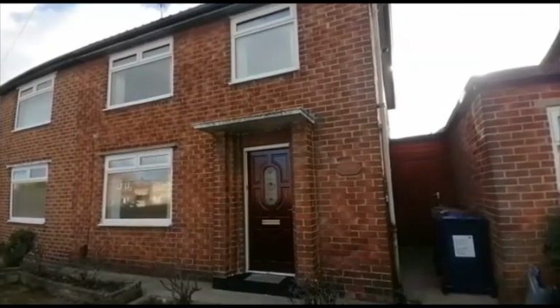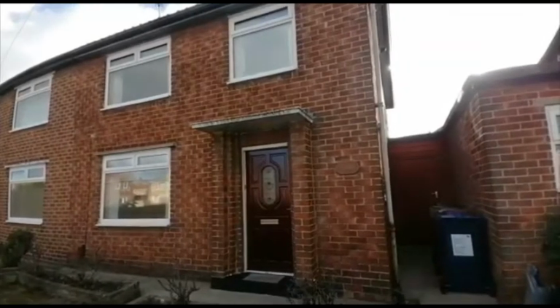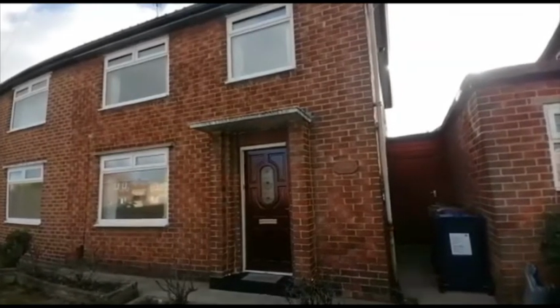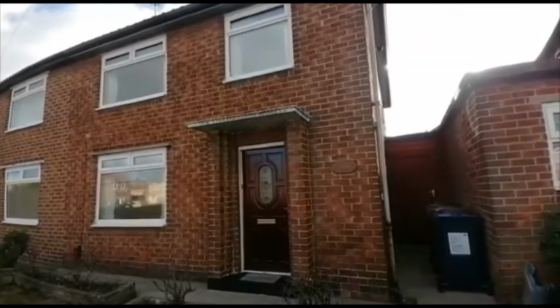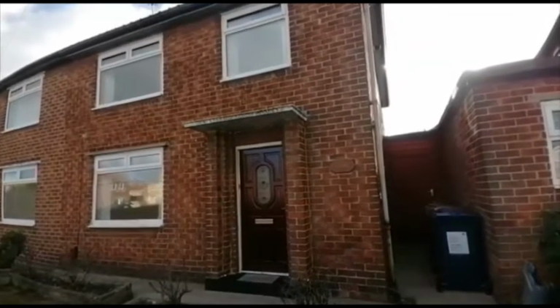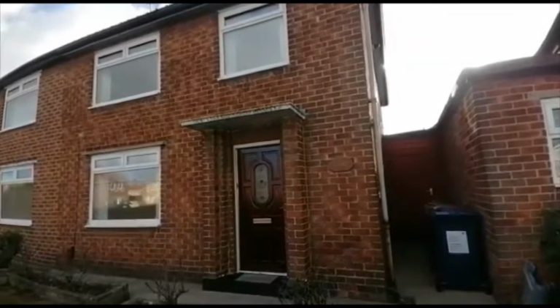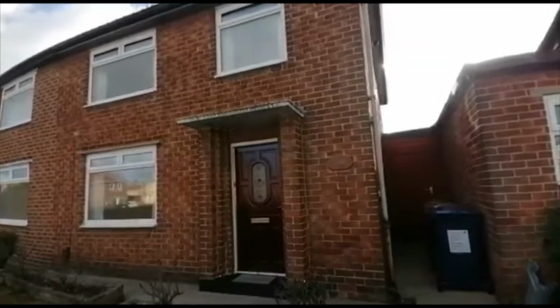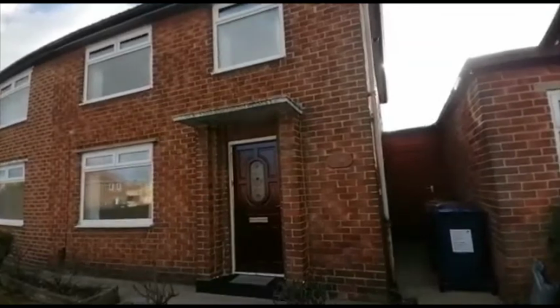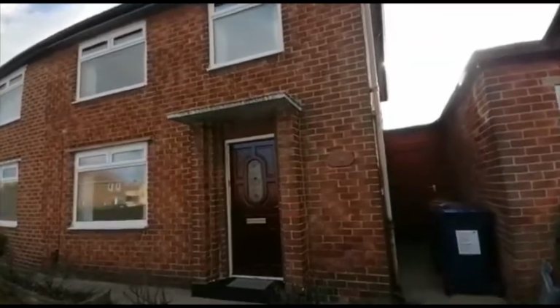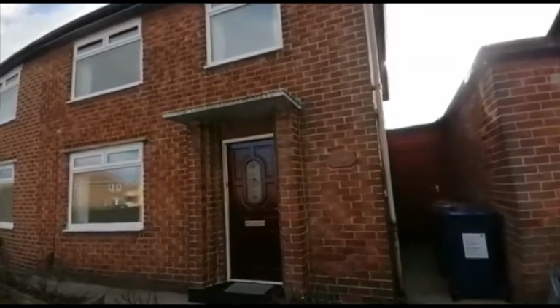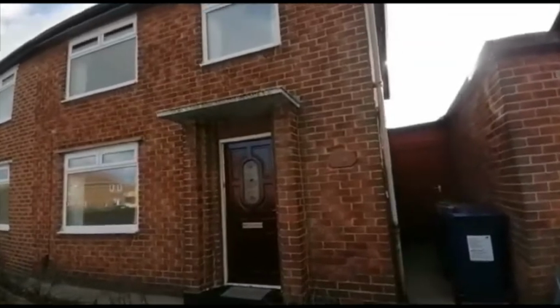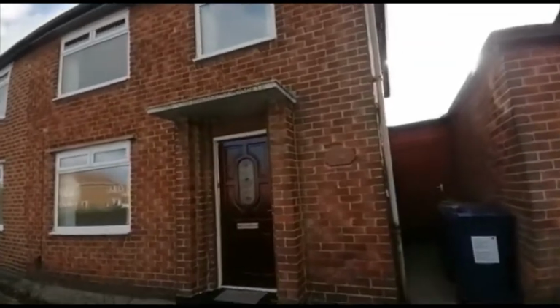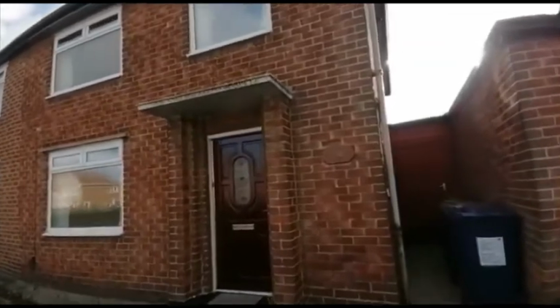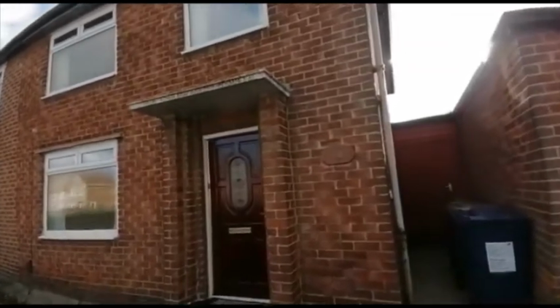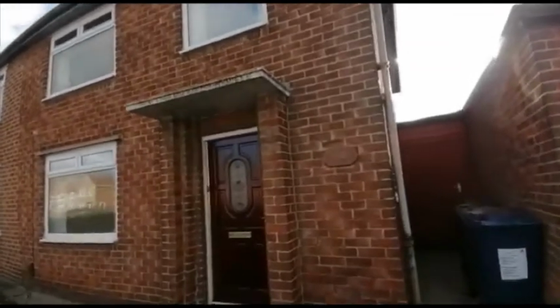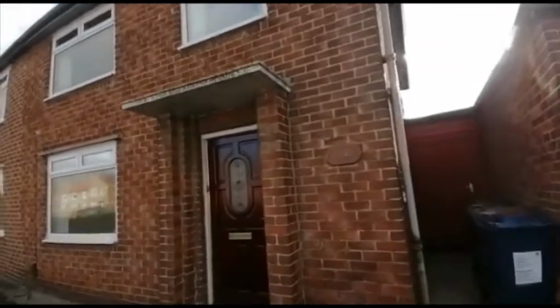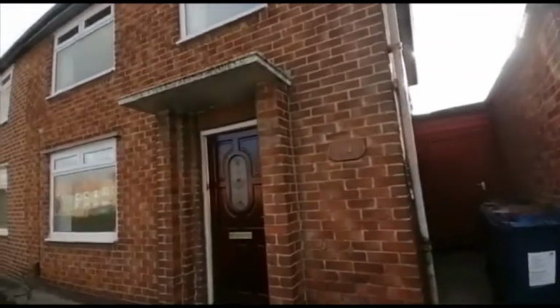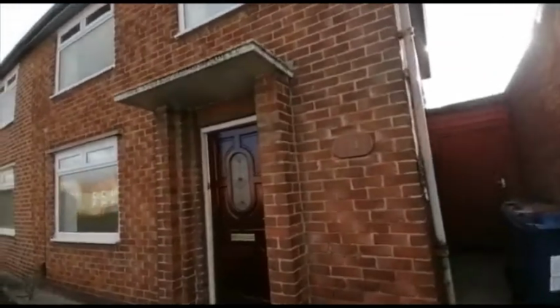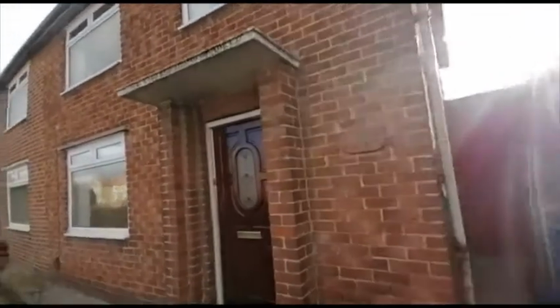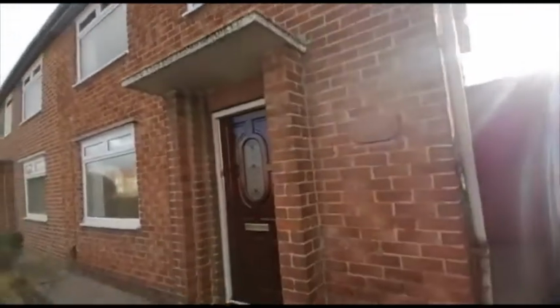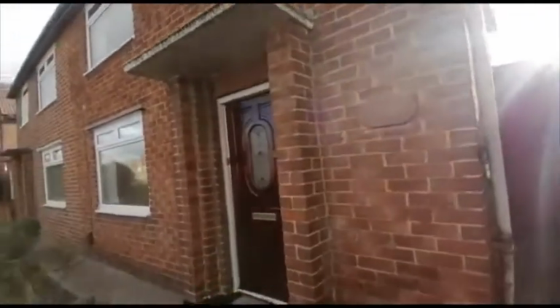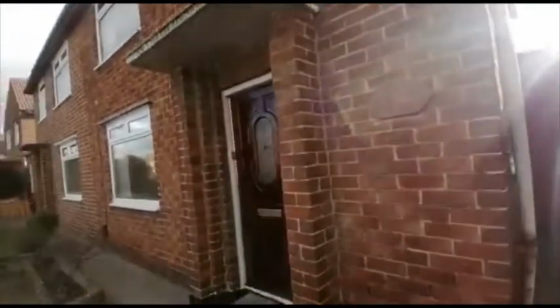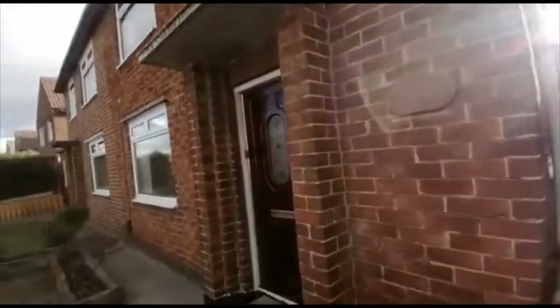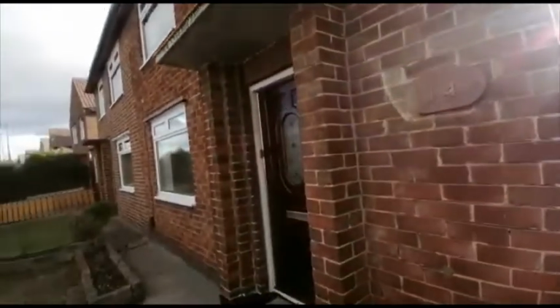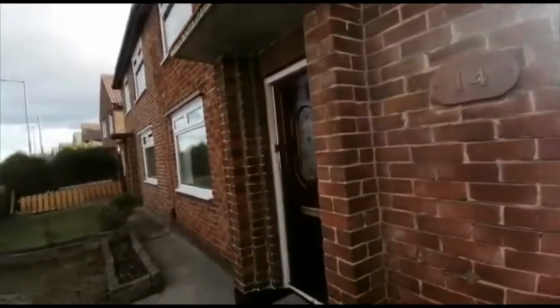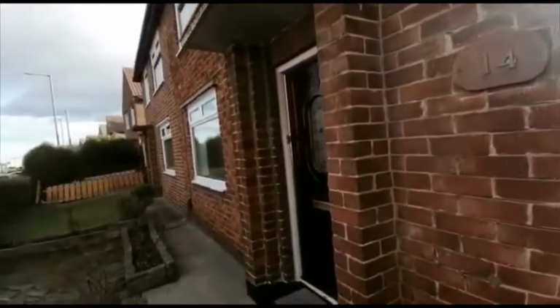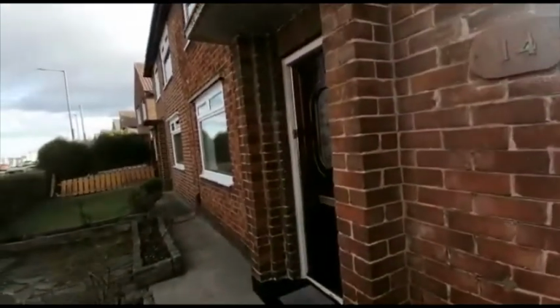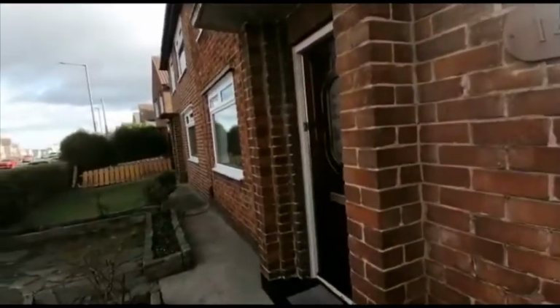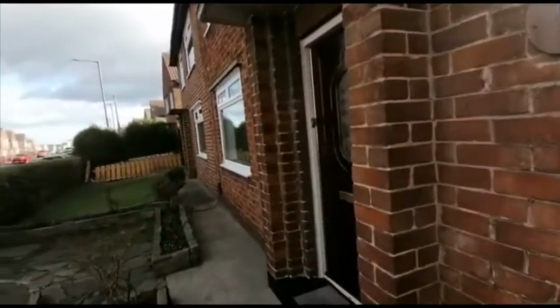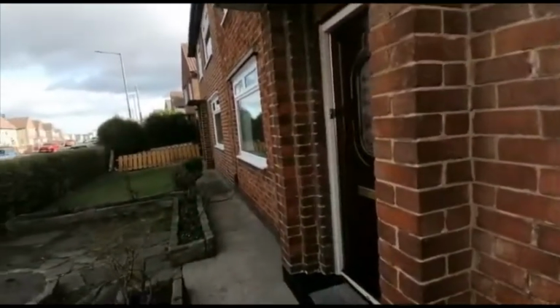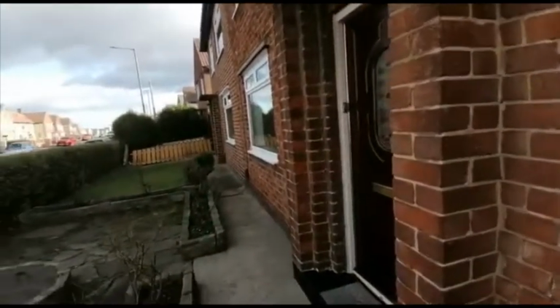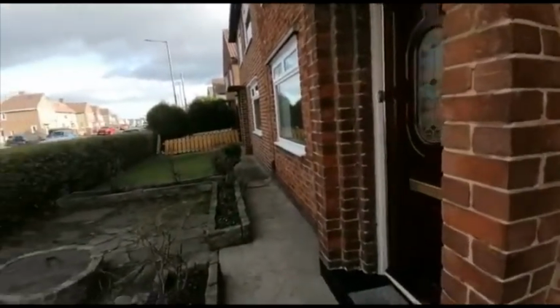Welcome to number 14 Fabian Road in Eston. This is a three-bedroom semi-detached property.